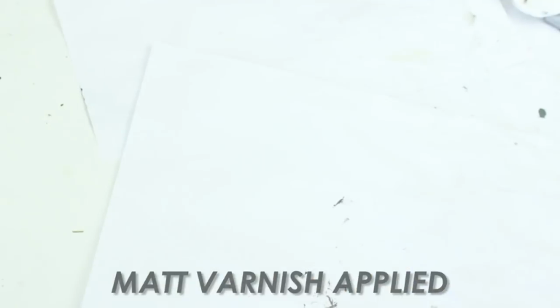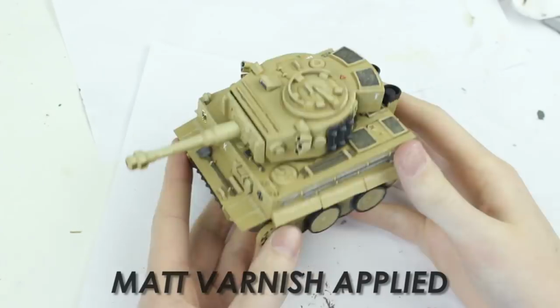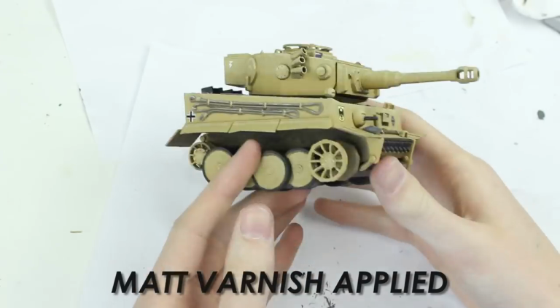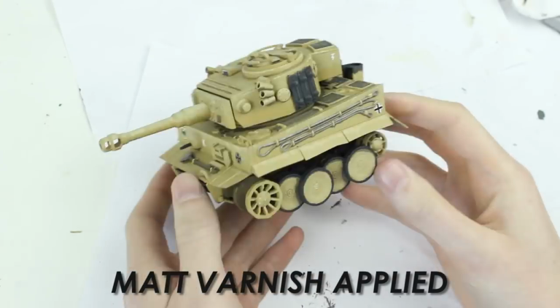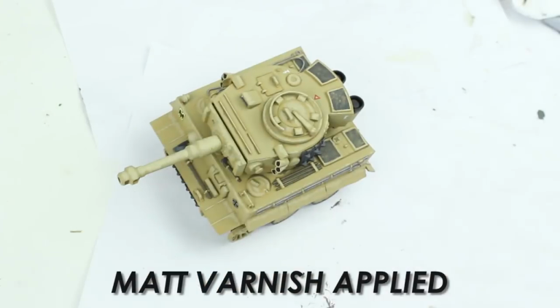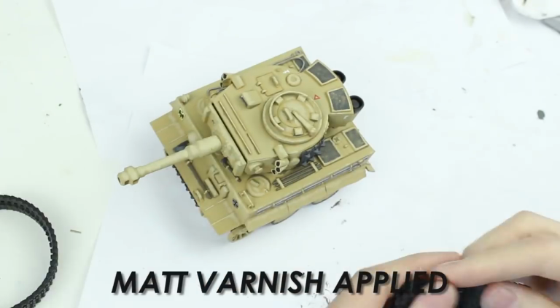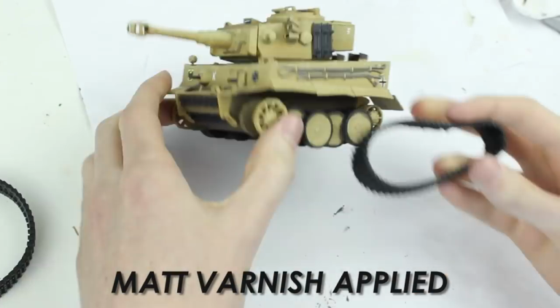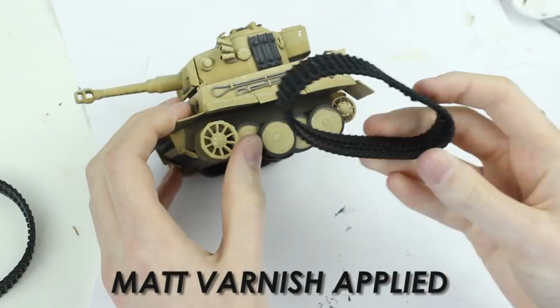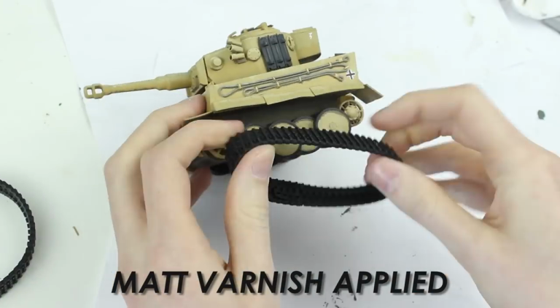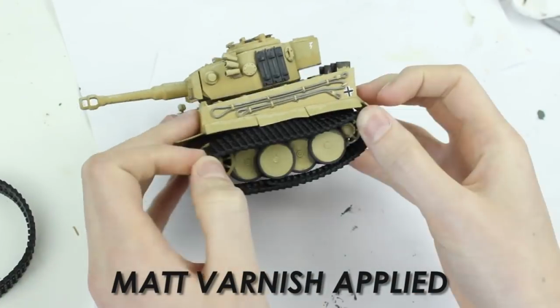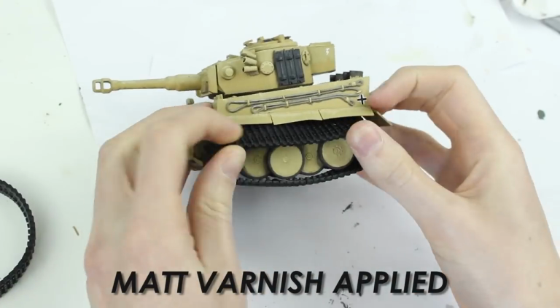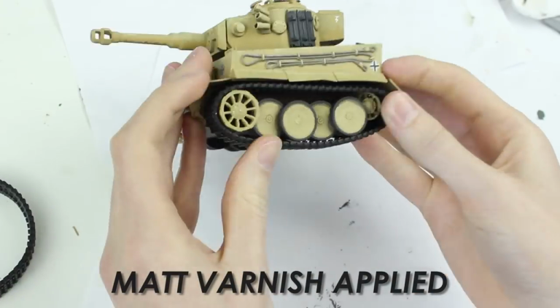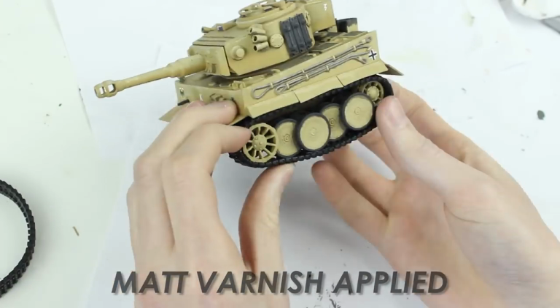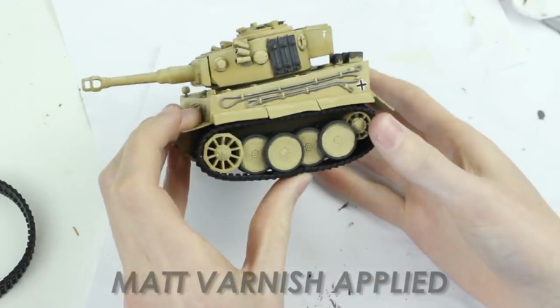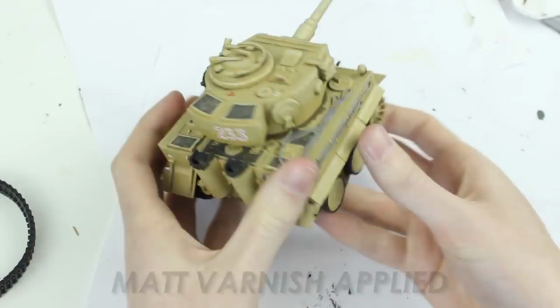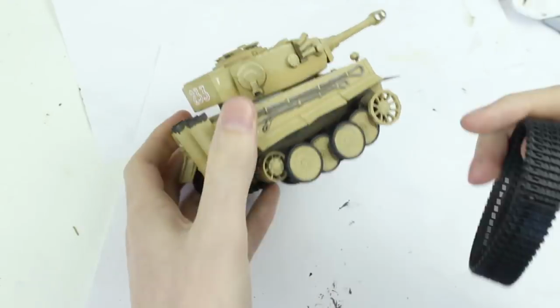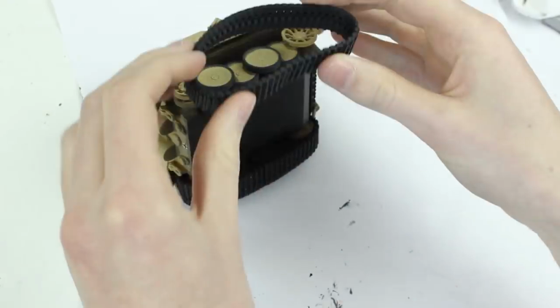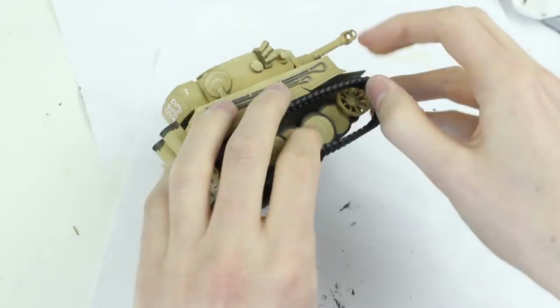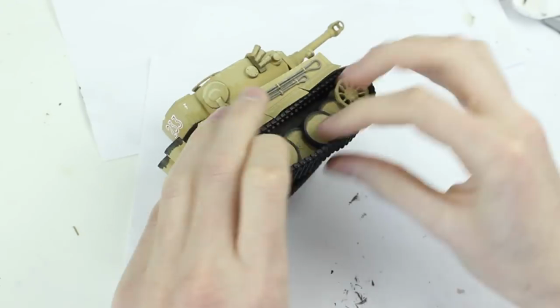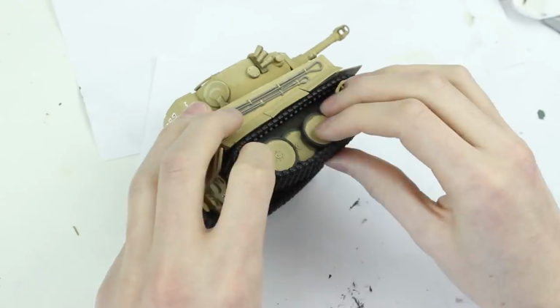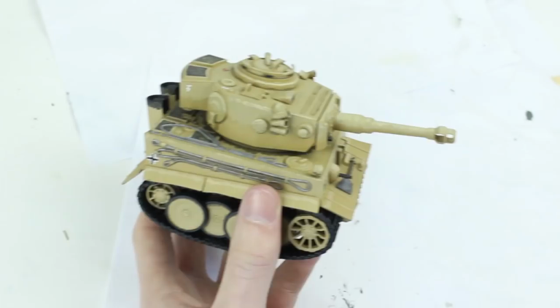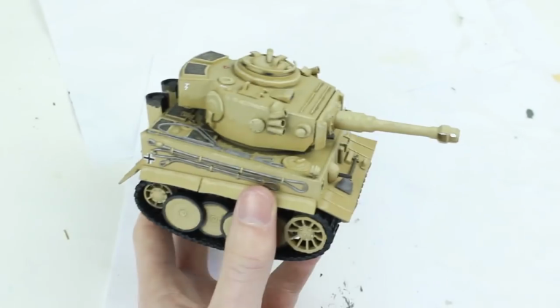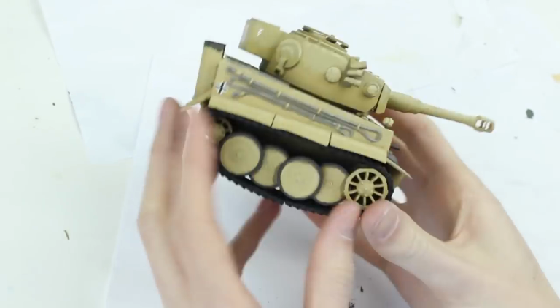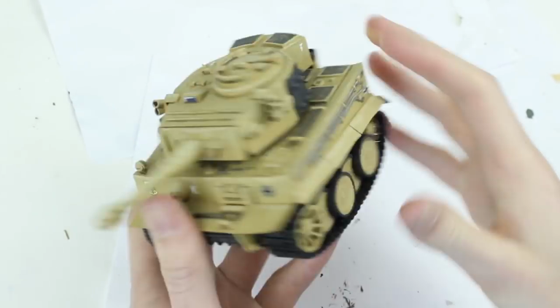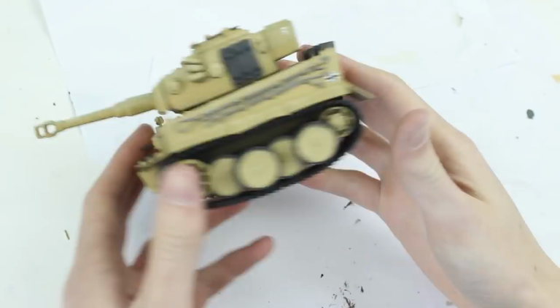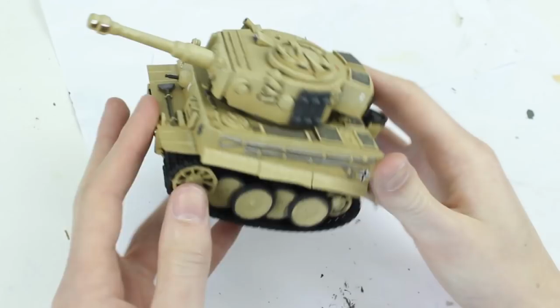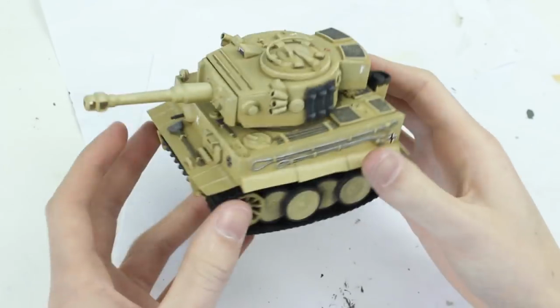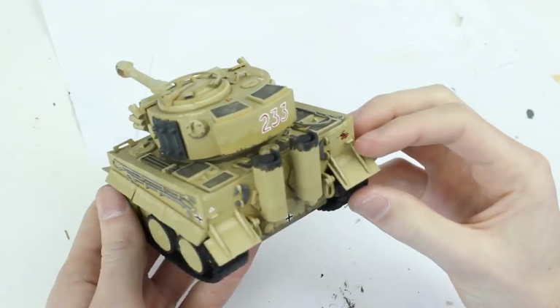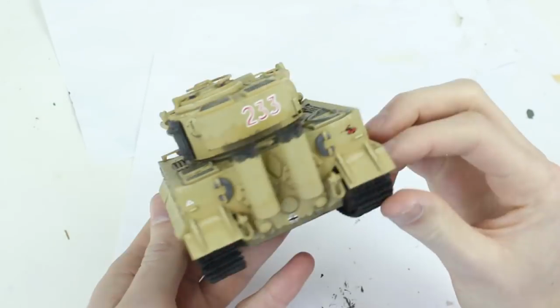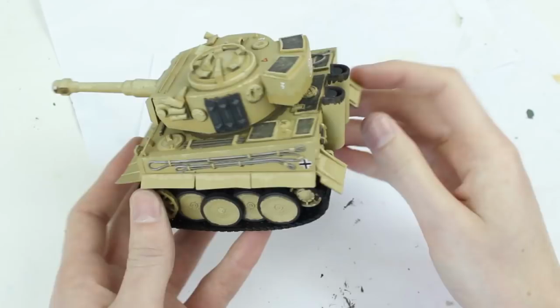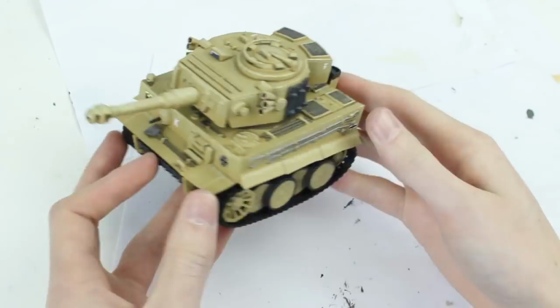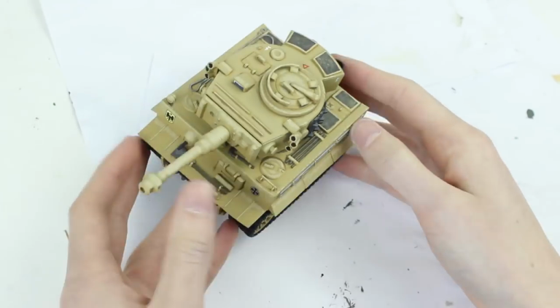After a coat of matte varnish to seal the decals, the tracks were attached, and with that the model was complete.